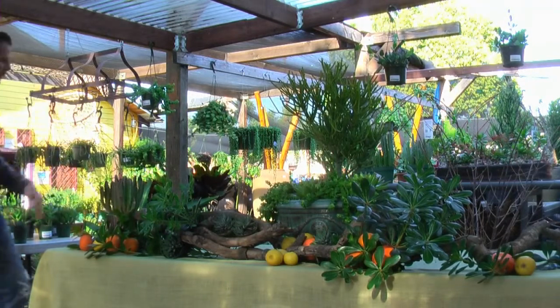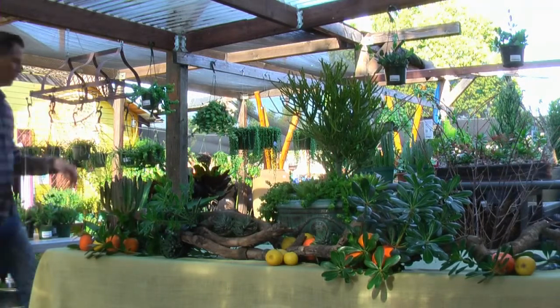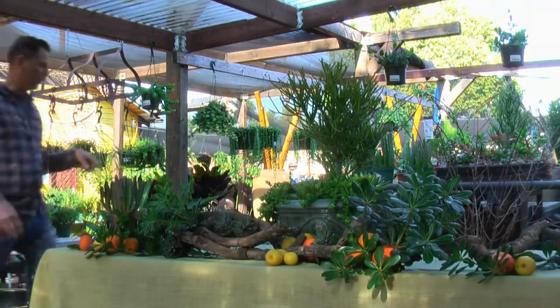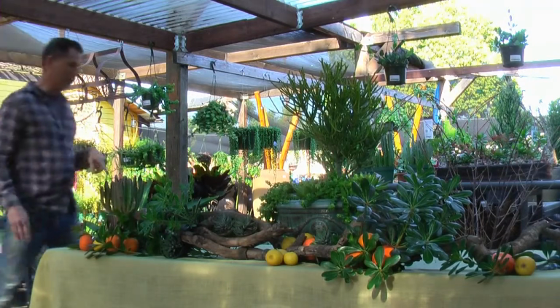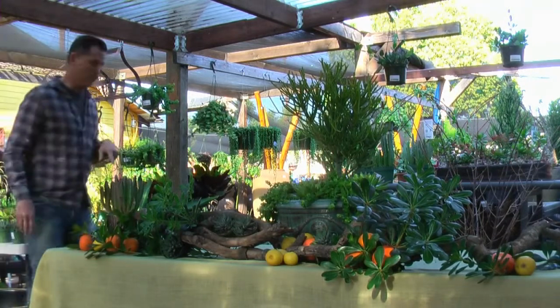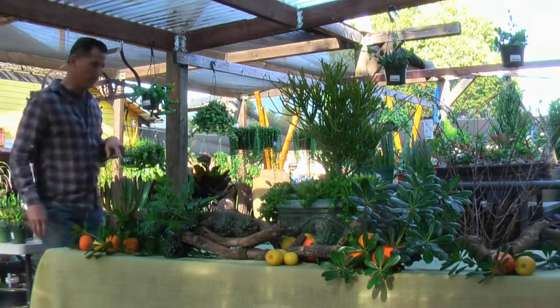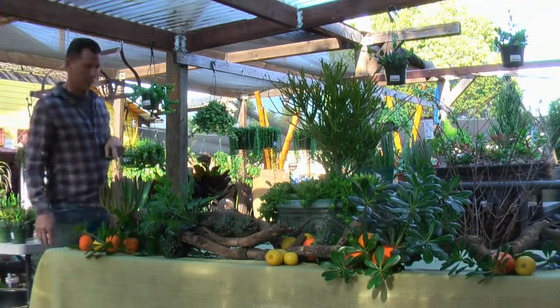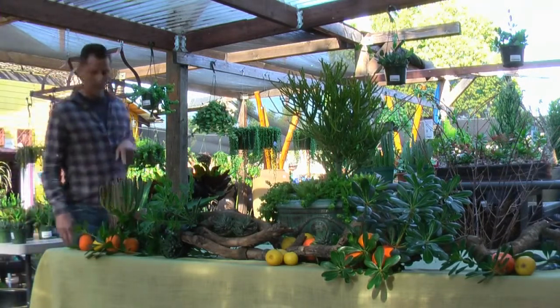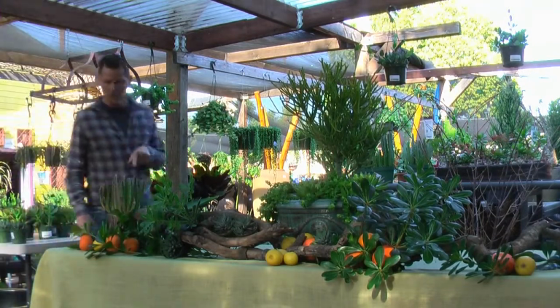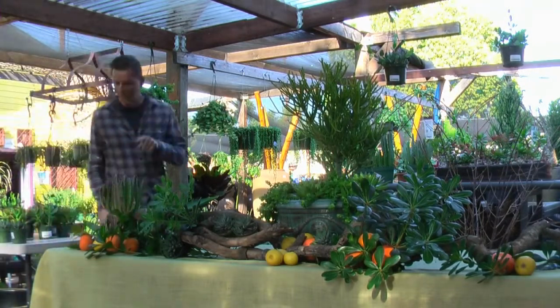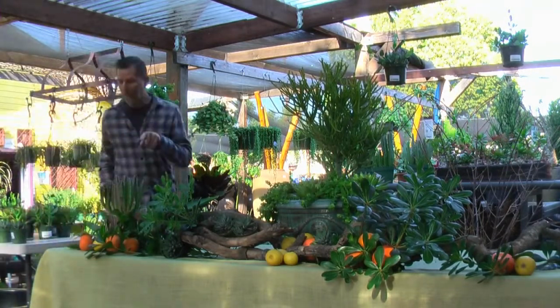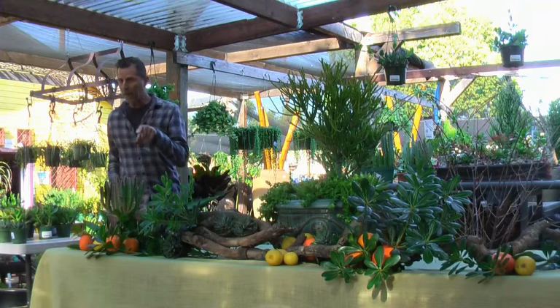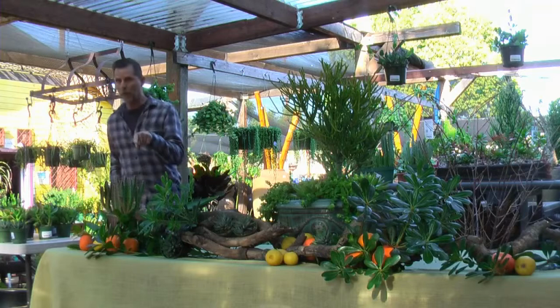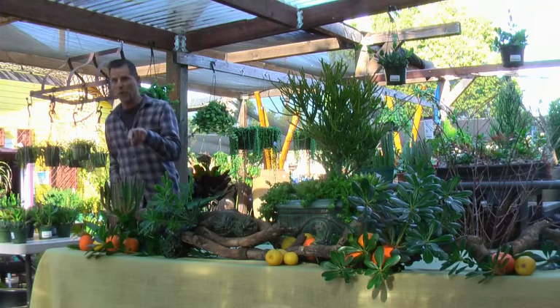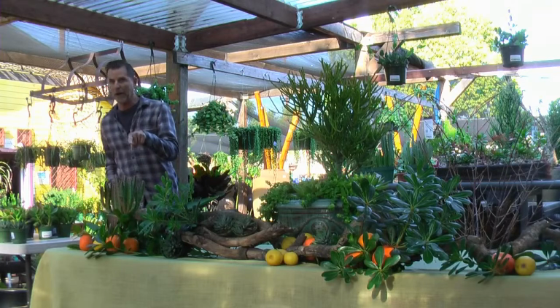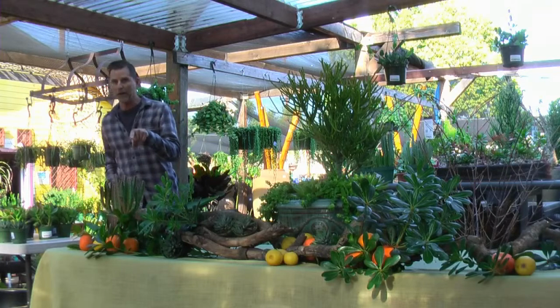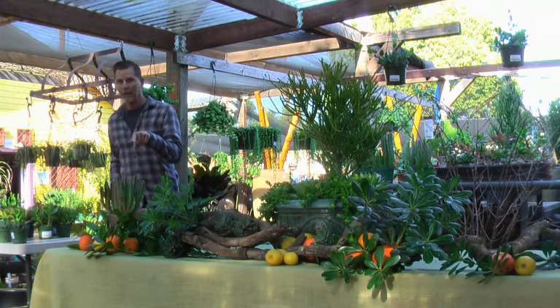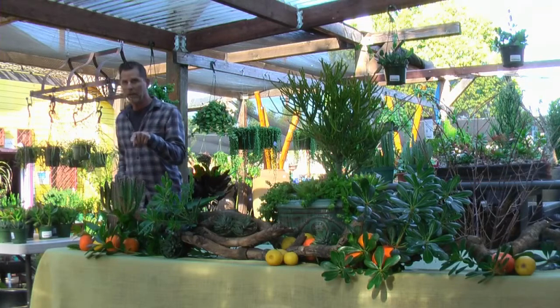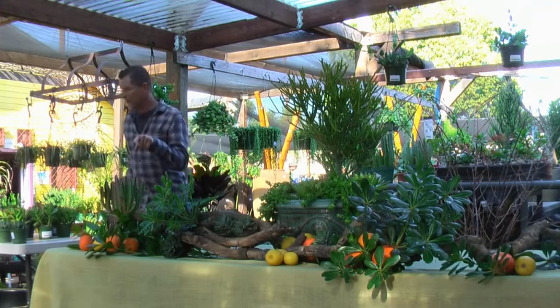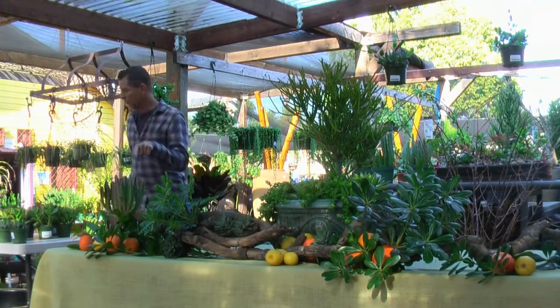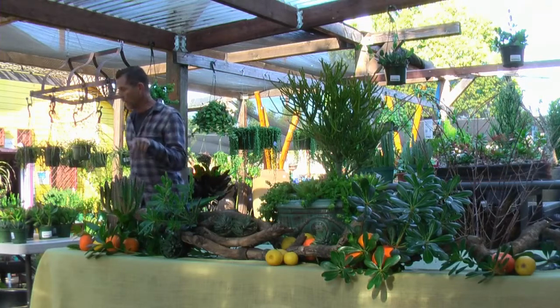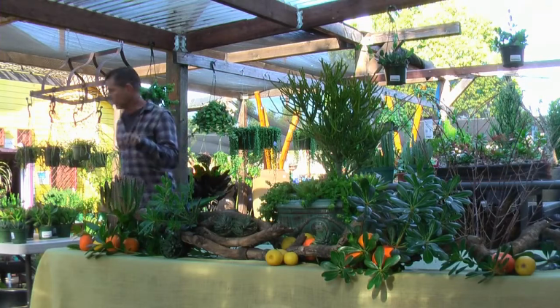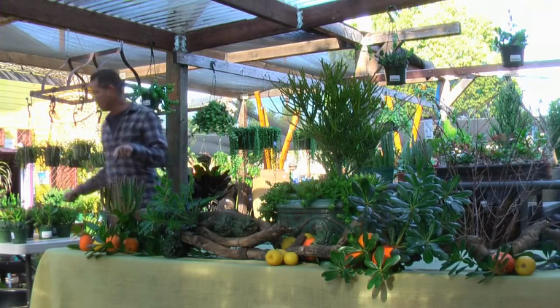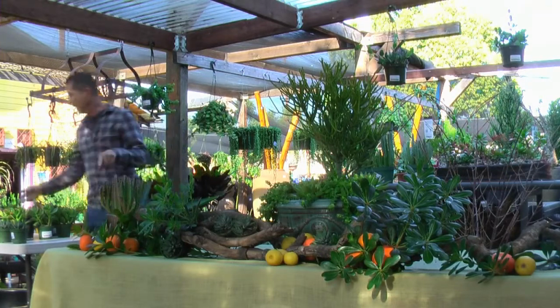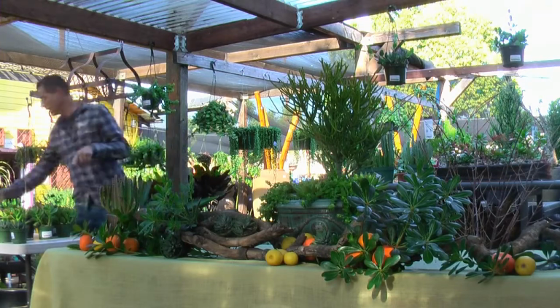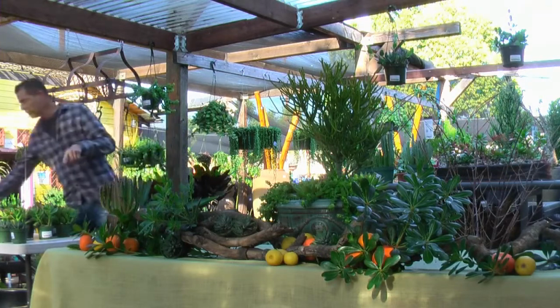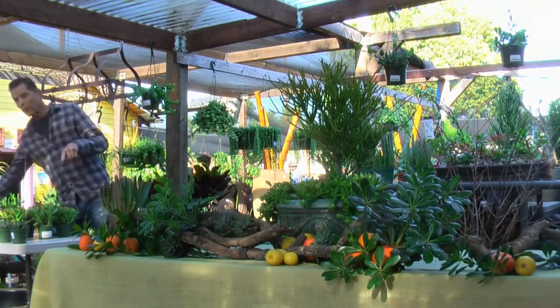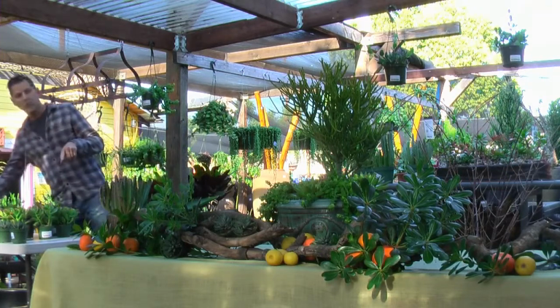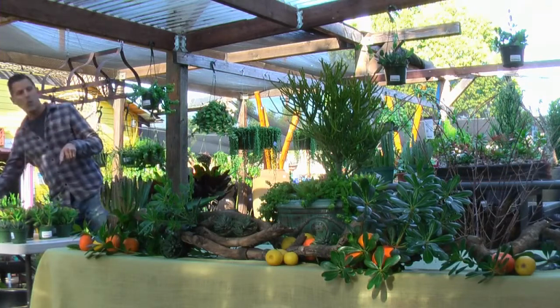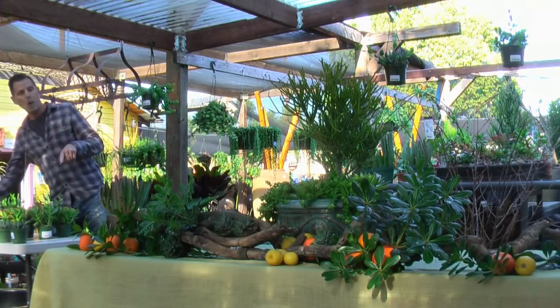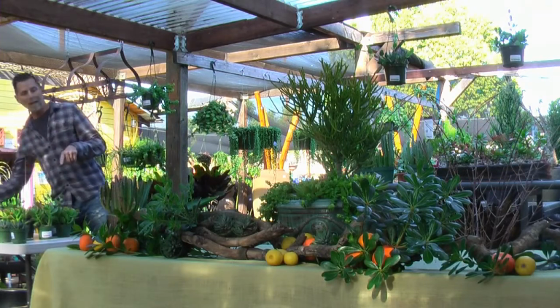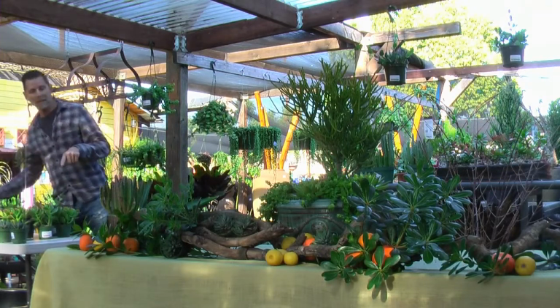These are really beautiful when they bloom. I think these are red — there's a red, a pink, and also a white.